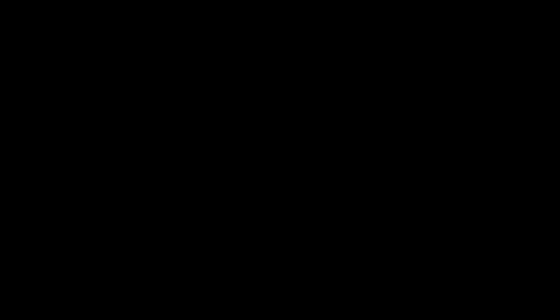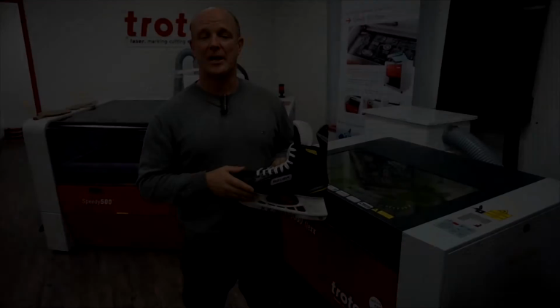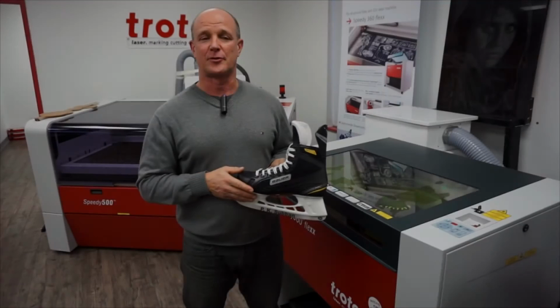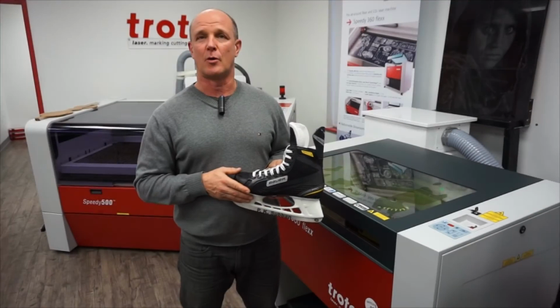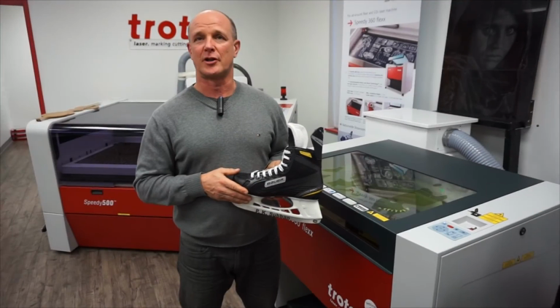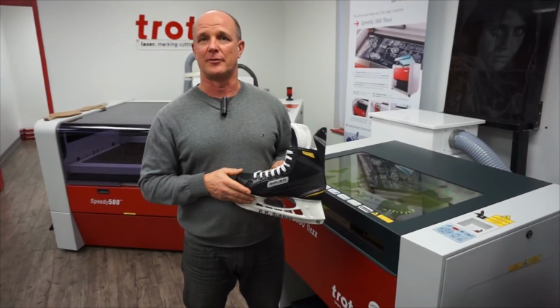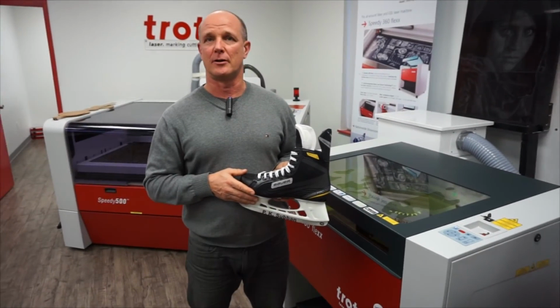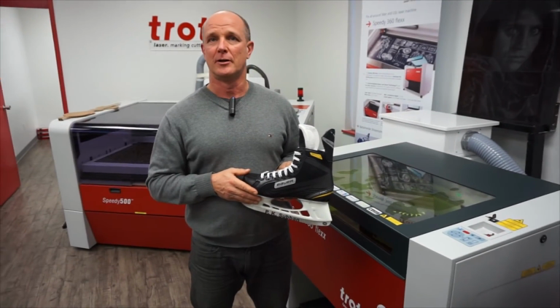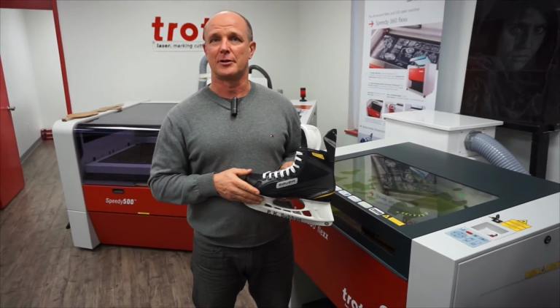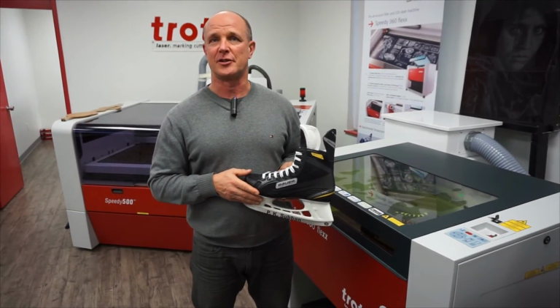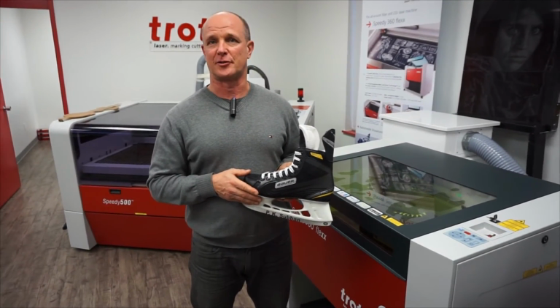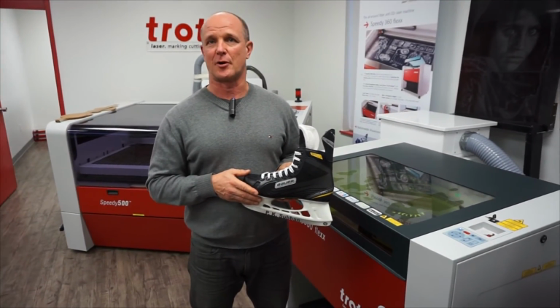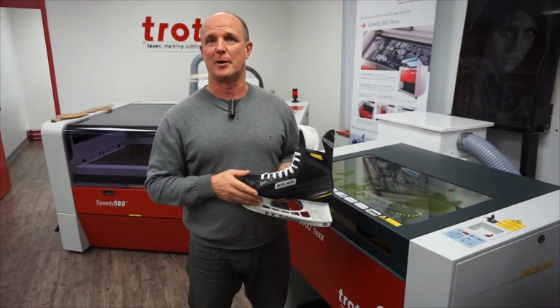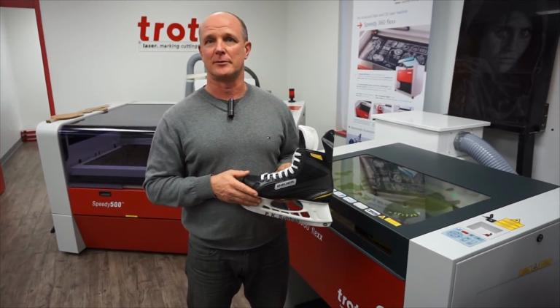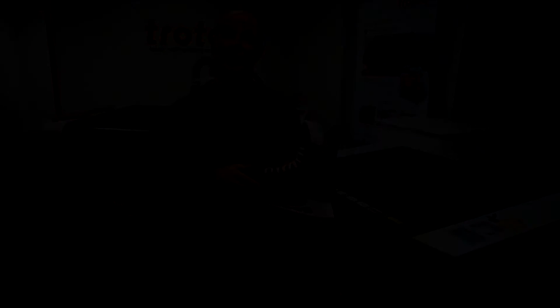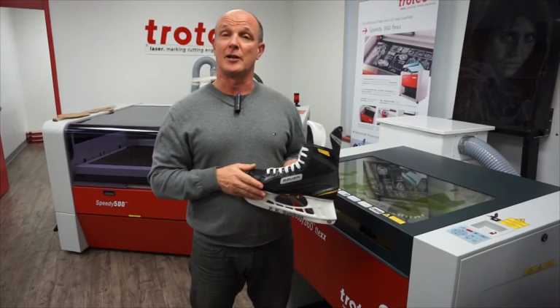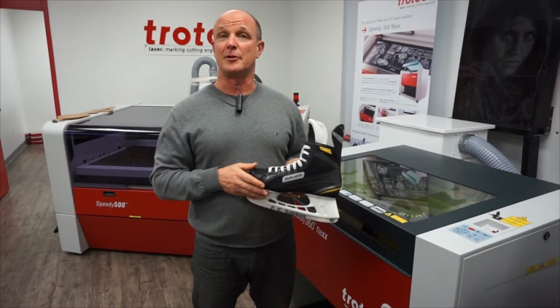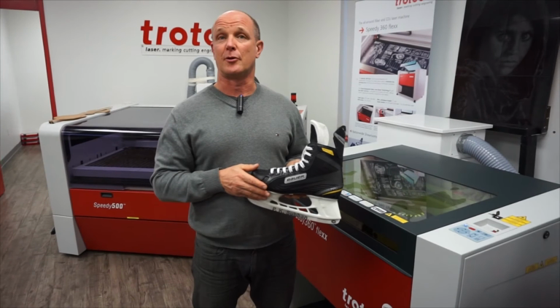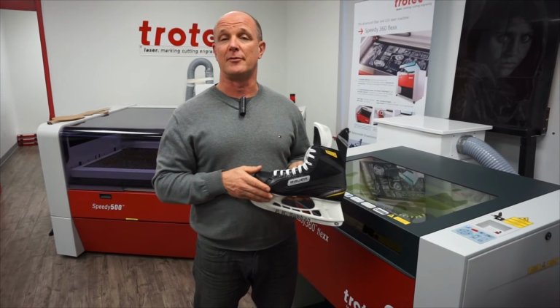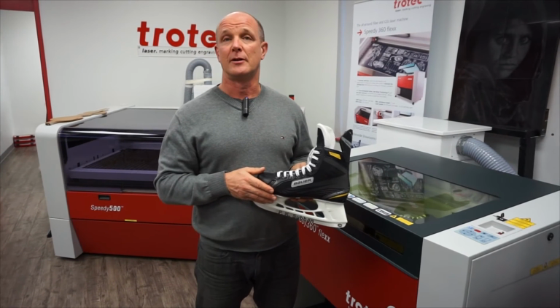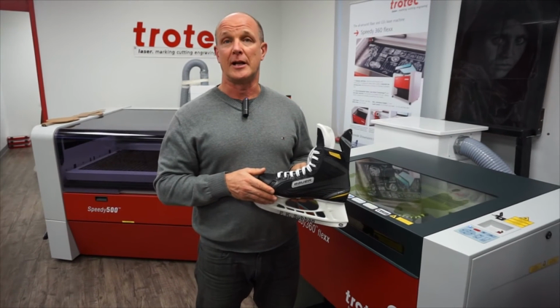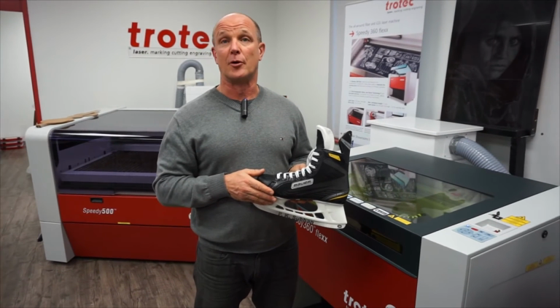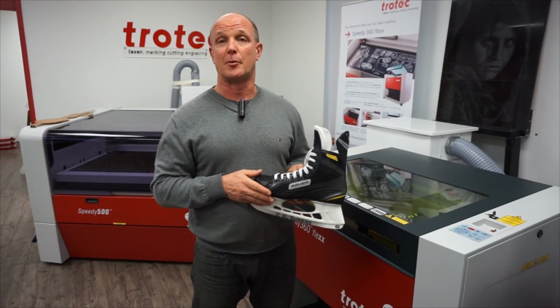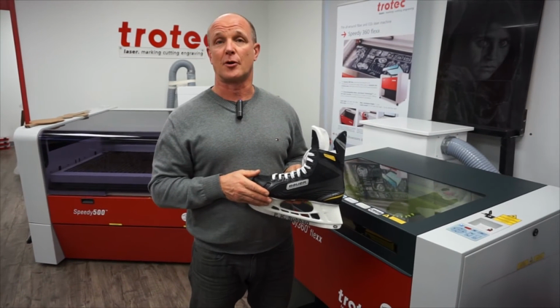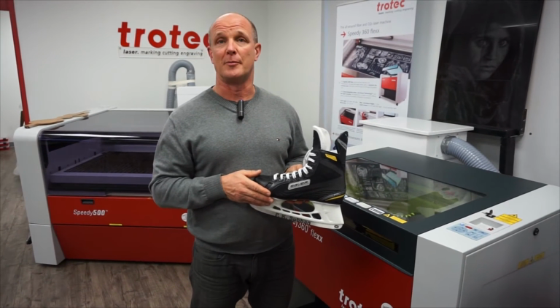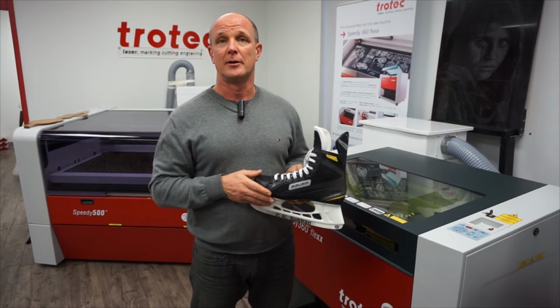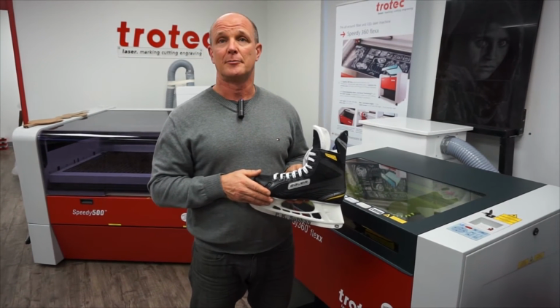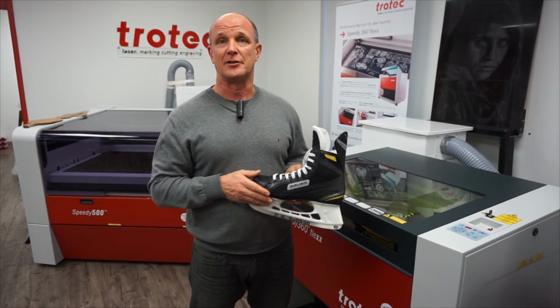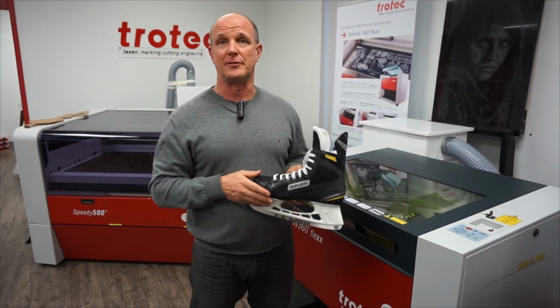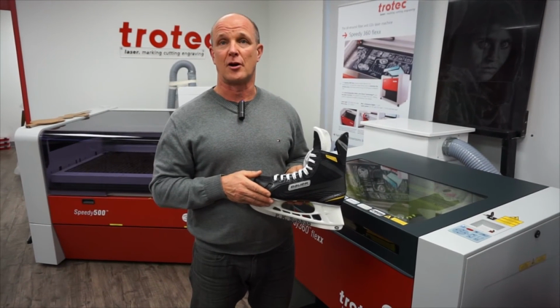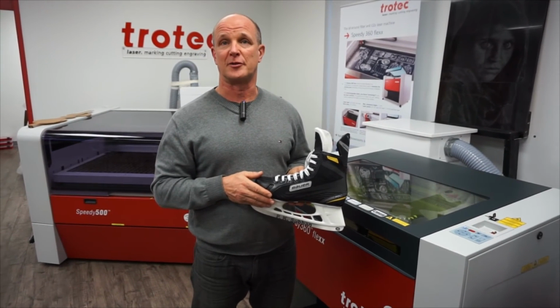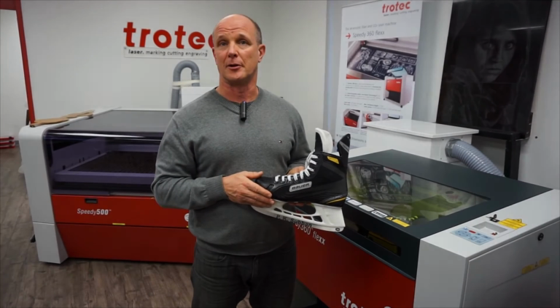Thanks for watching our video — please hit the subscribe button. If you'd like me to engrave any more sports equipment, please leave your comments below.